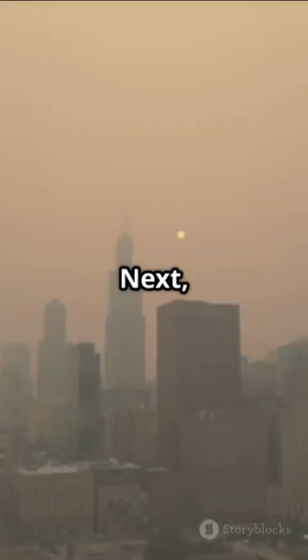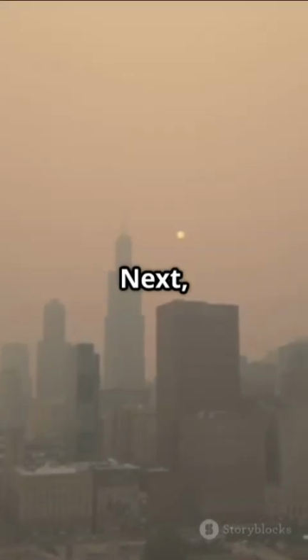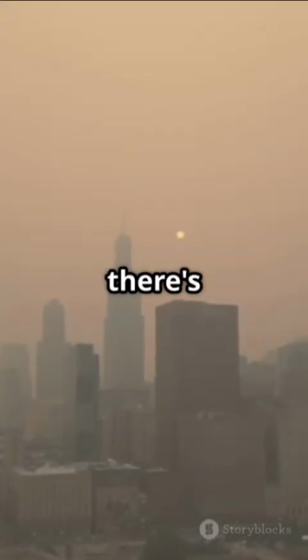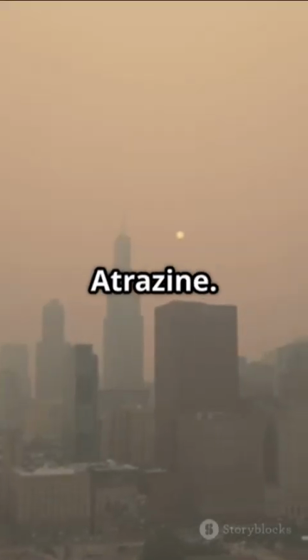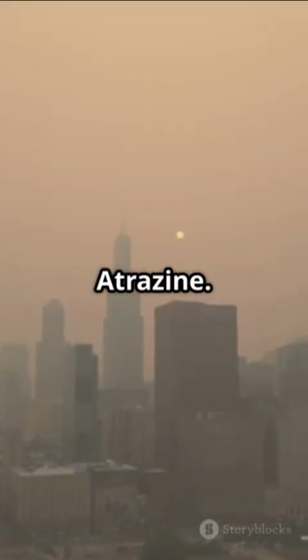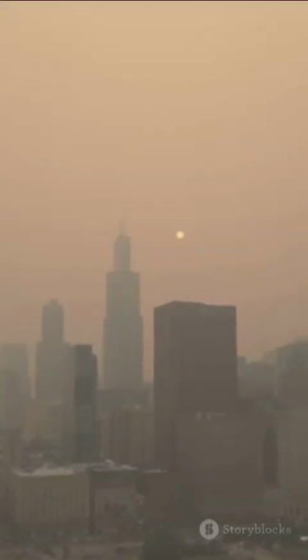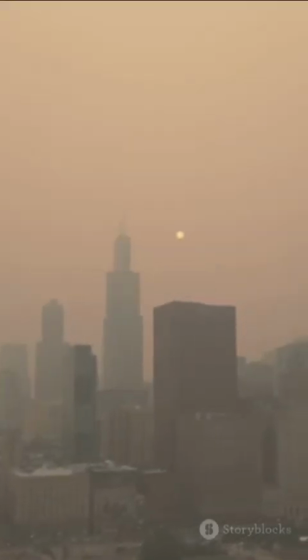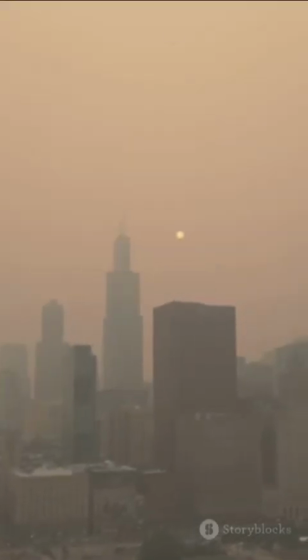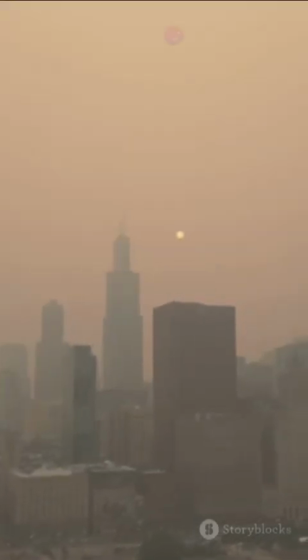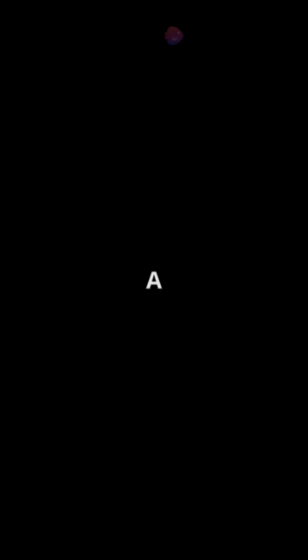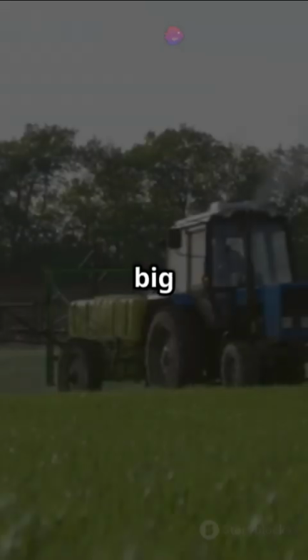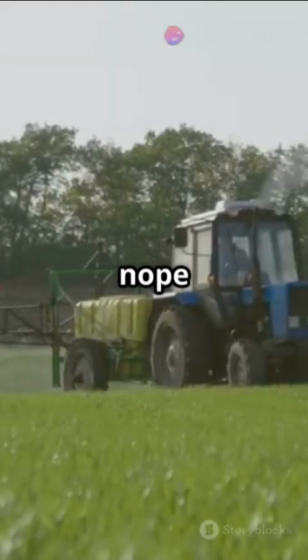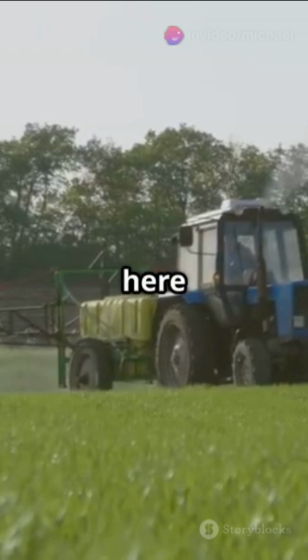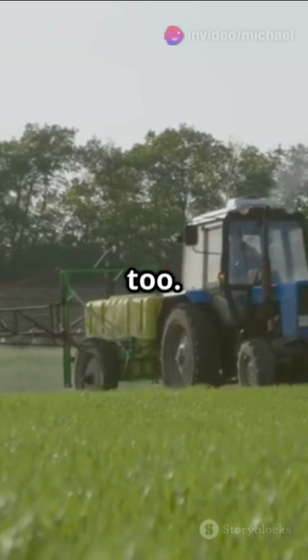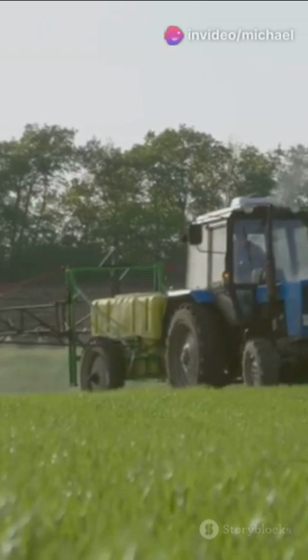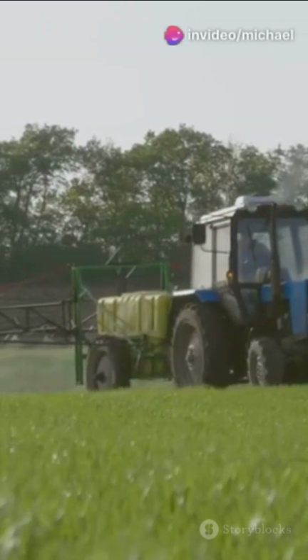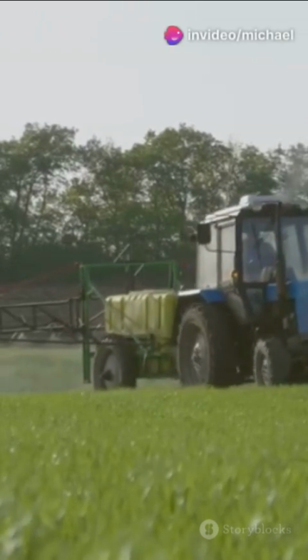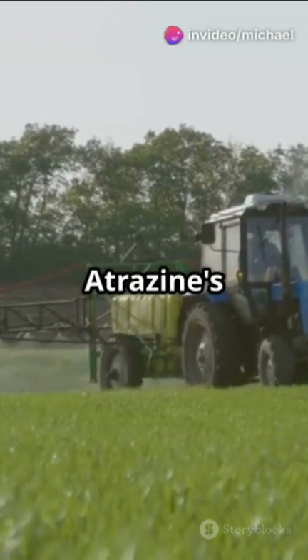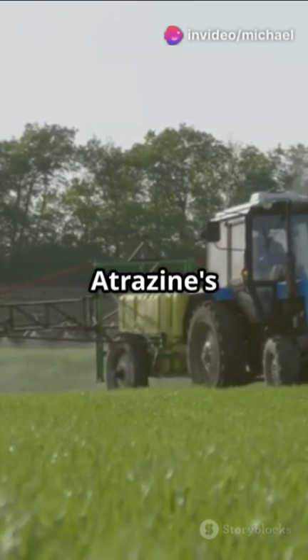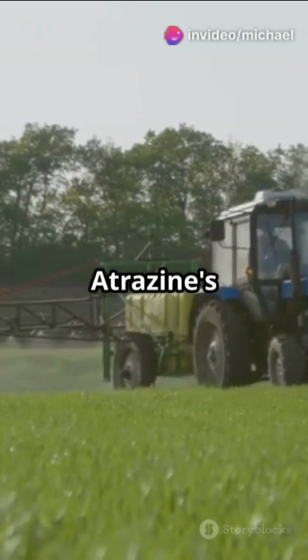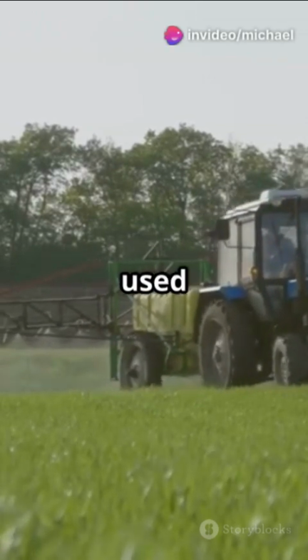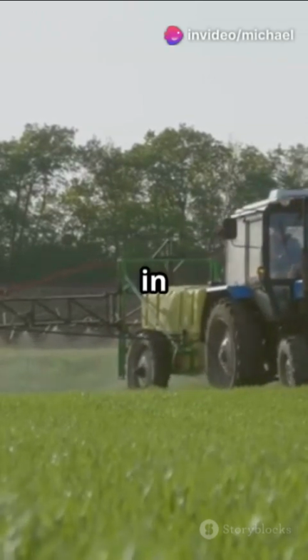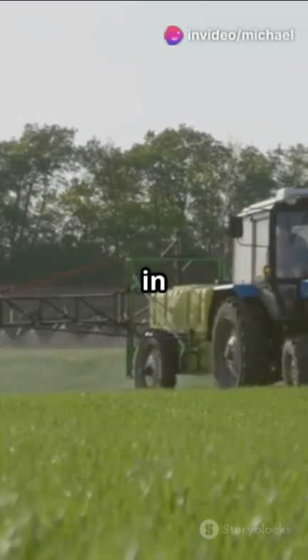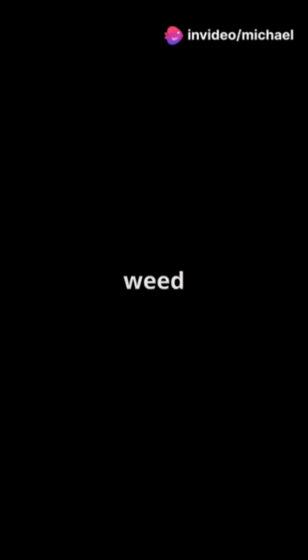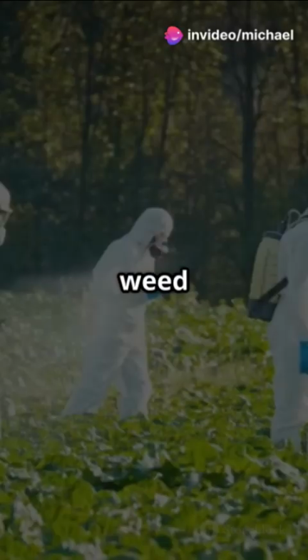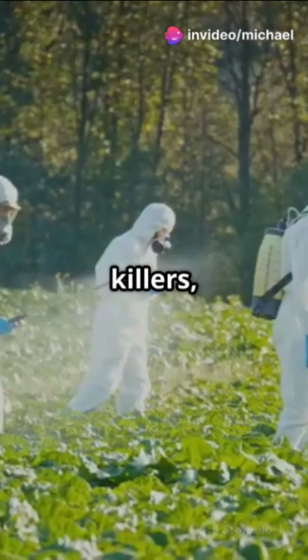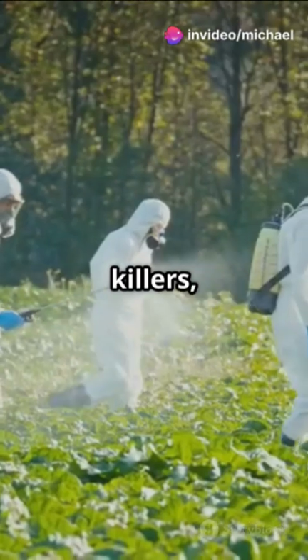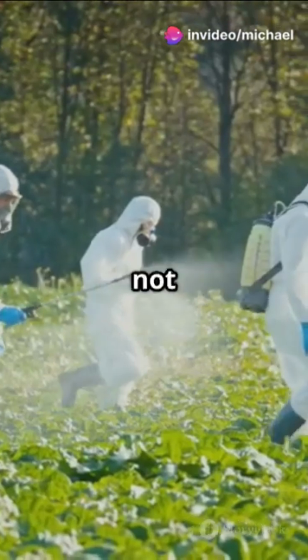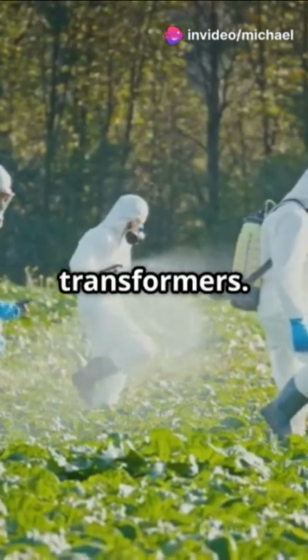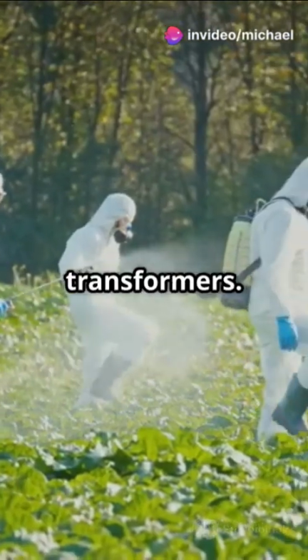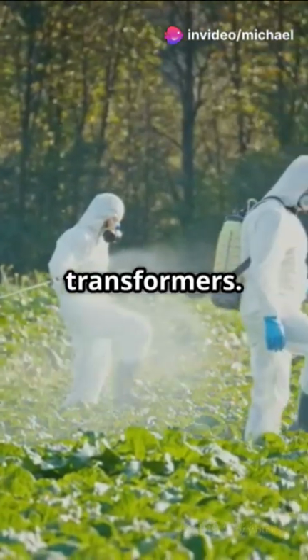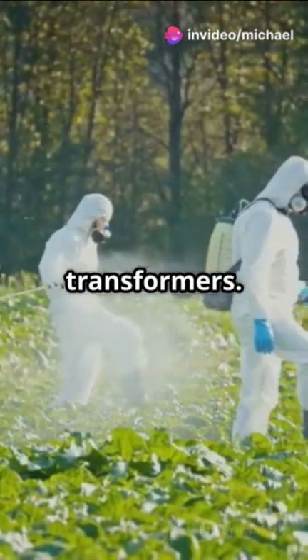Next, there's atrazine. A big nope here too. Atrazine is used in weed killers, not transformers.